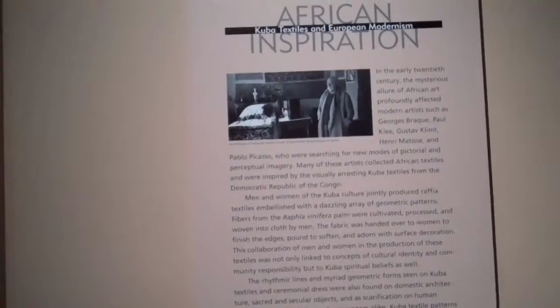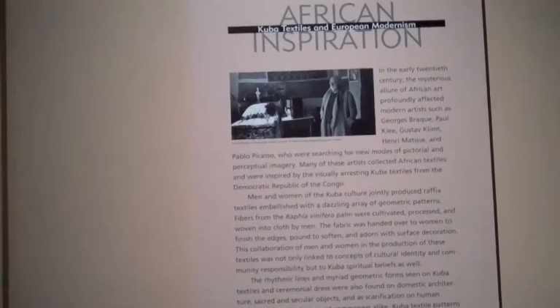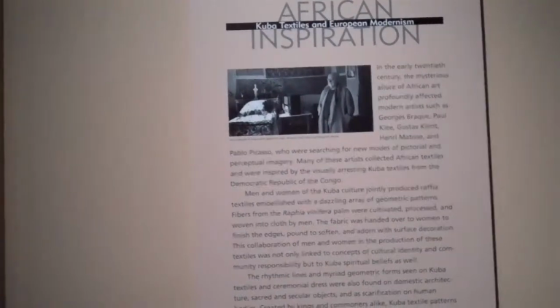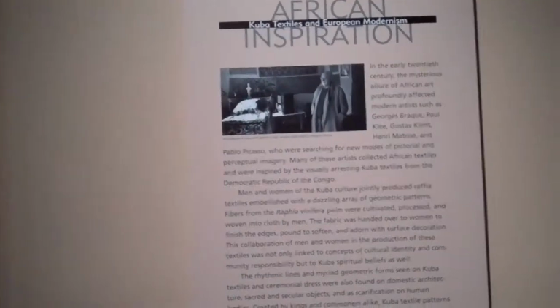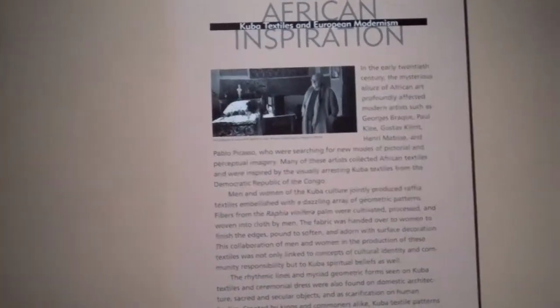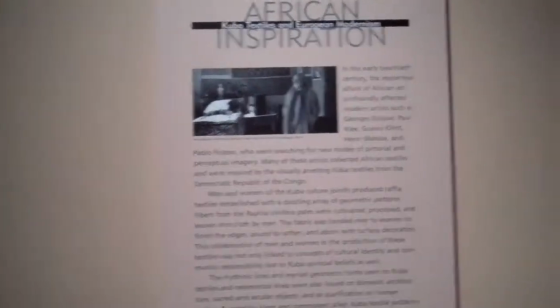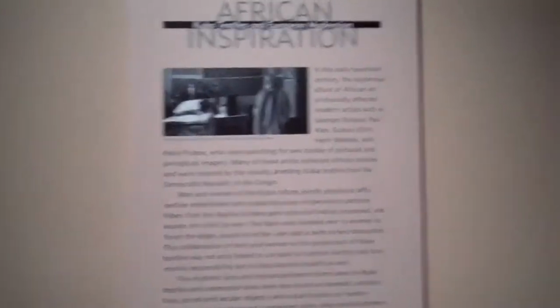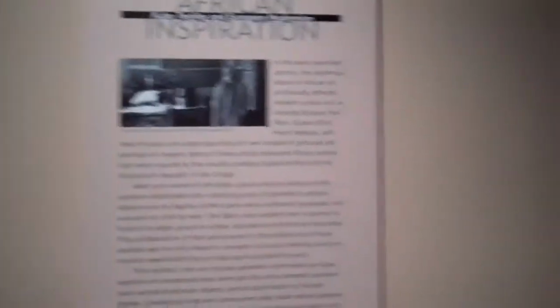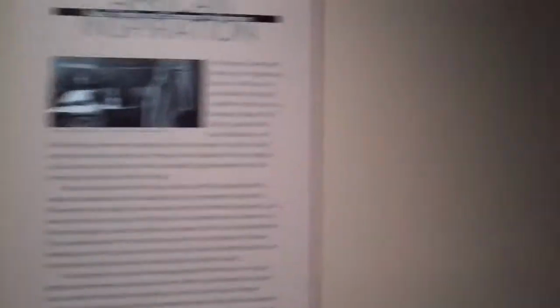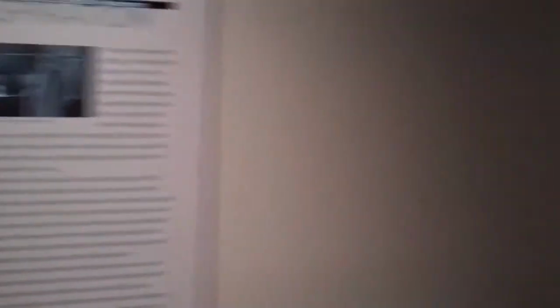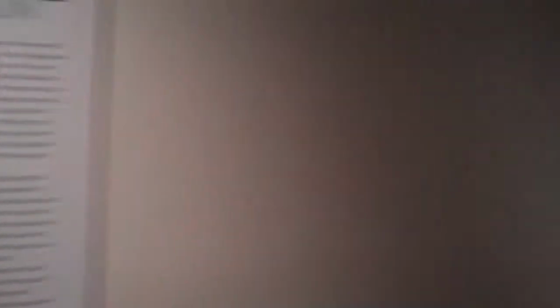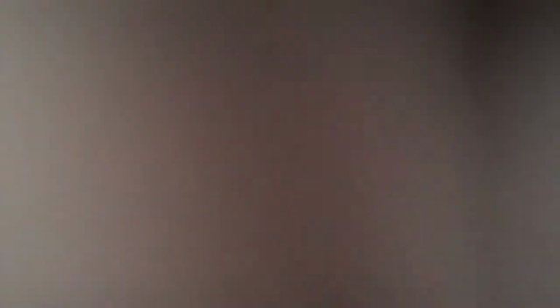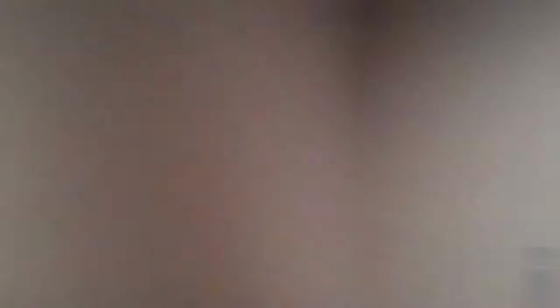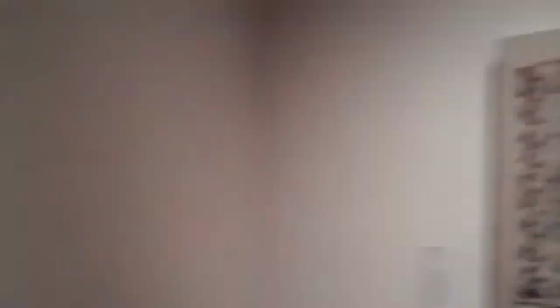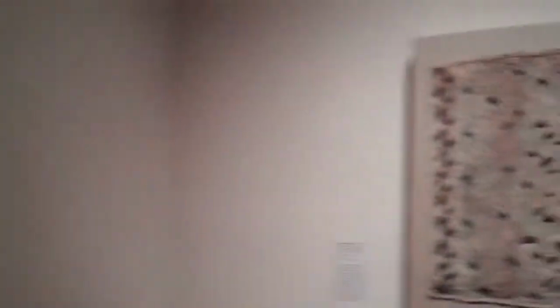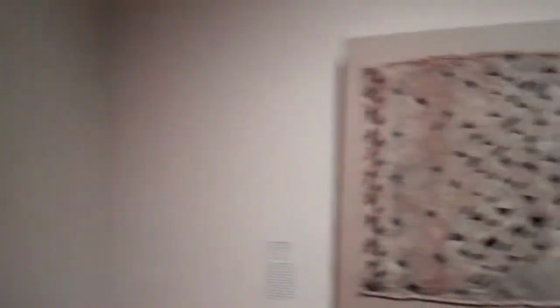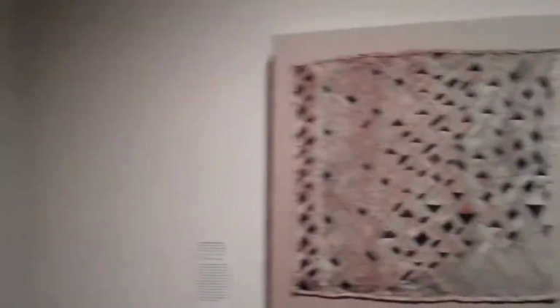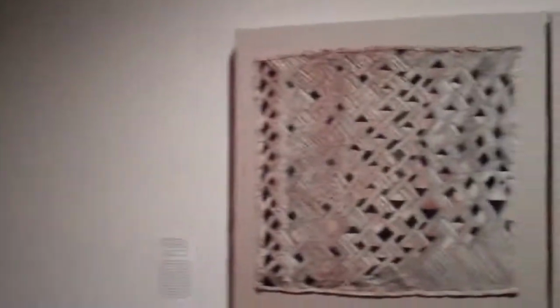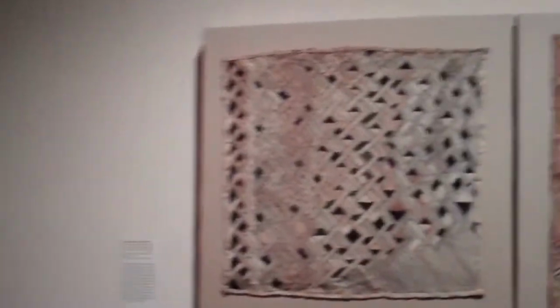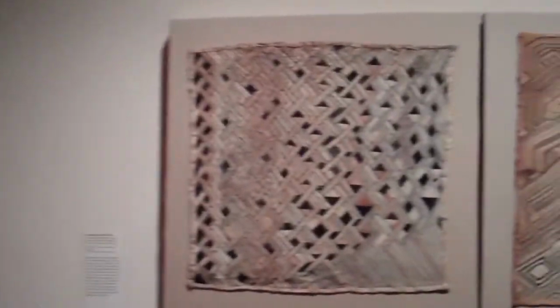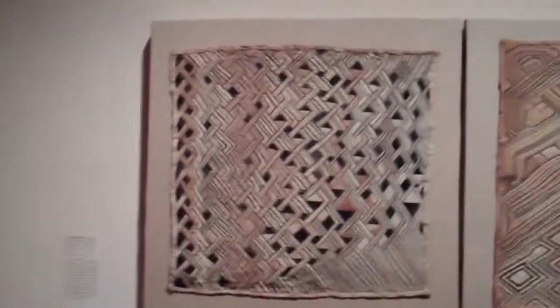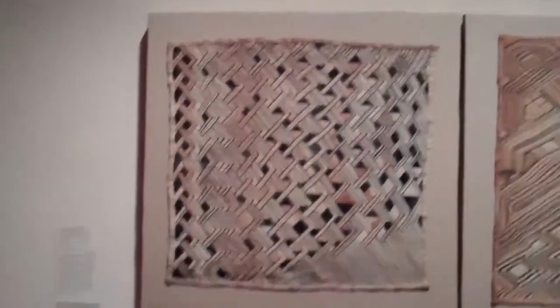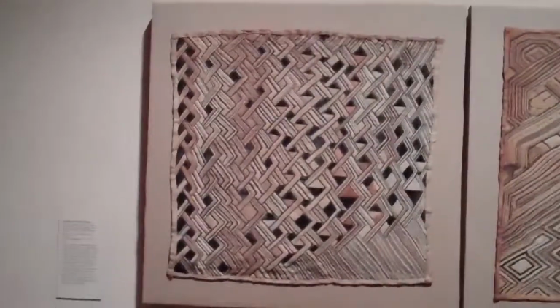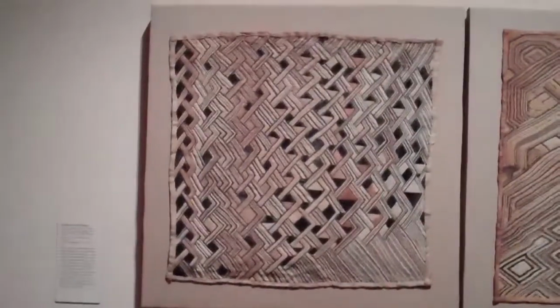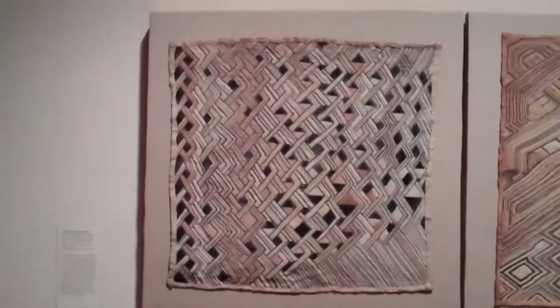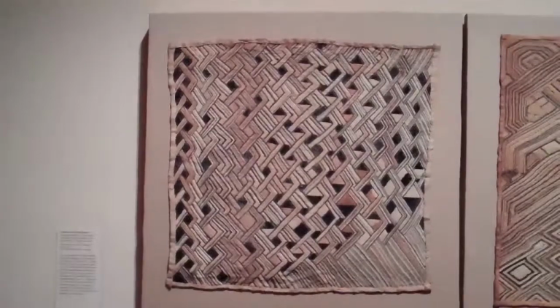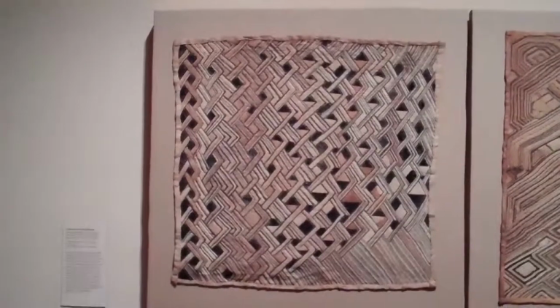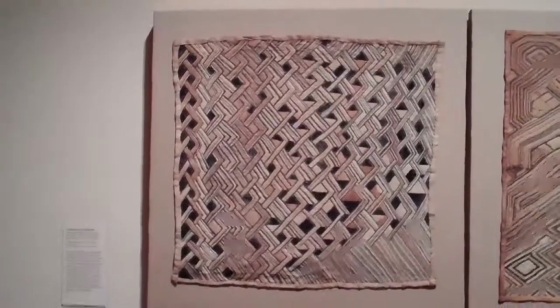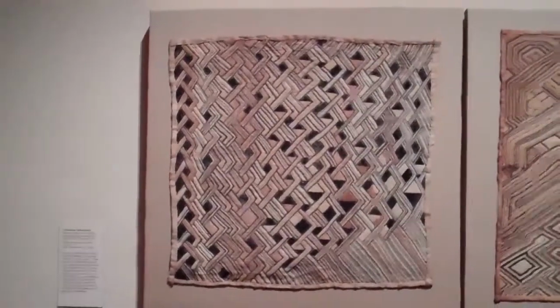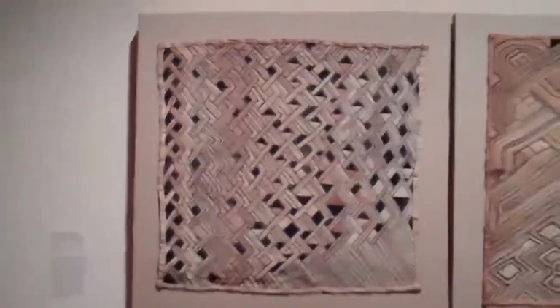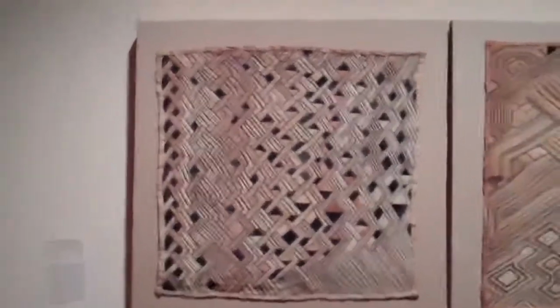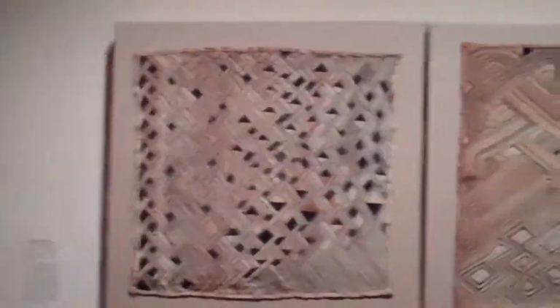They have rhythmic lines in geometric forms and patterns. These are some panels here.